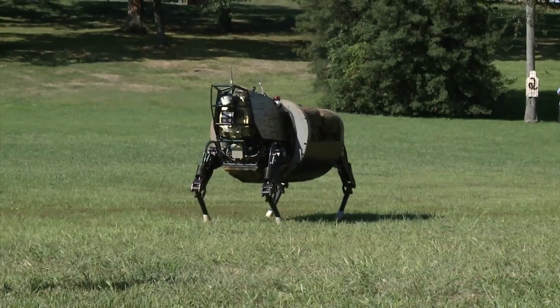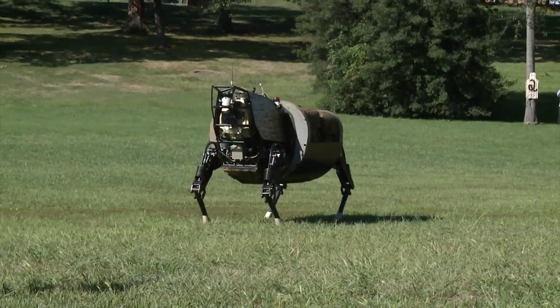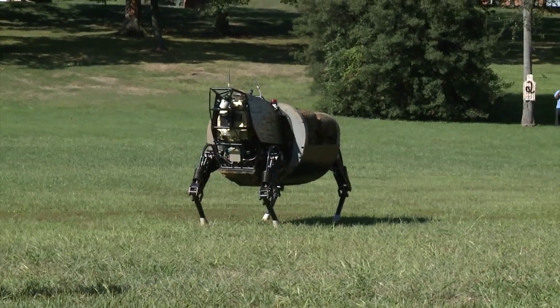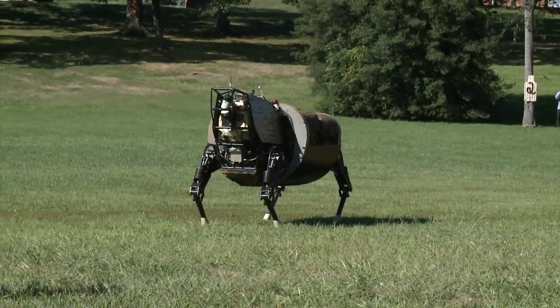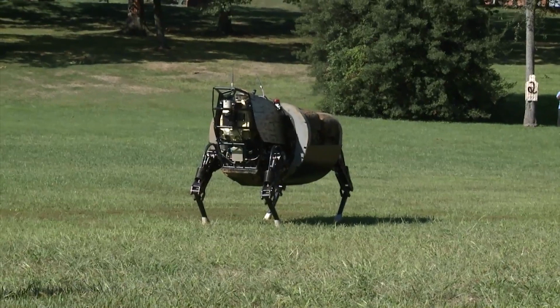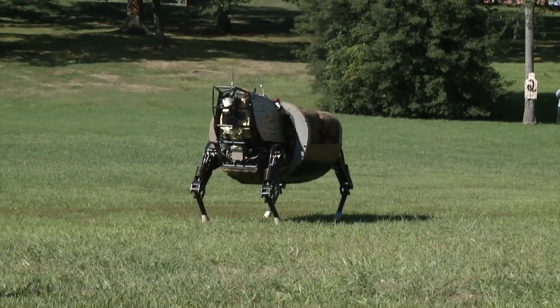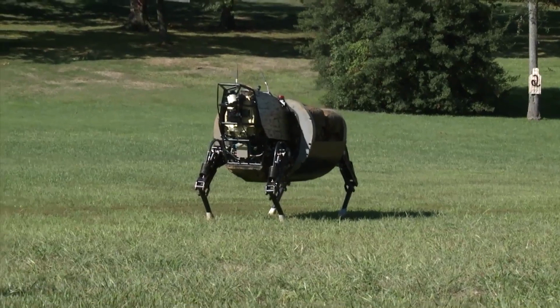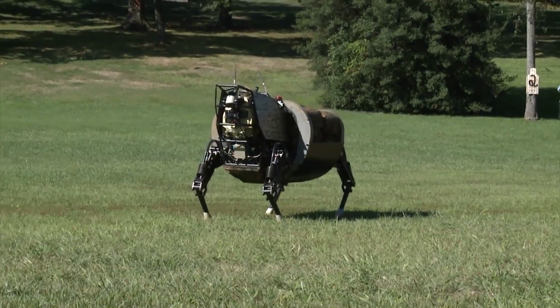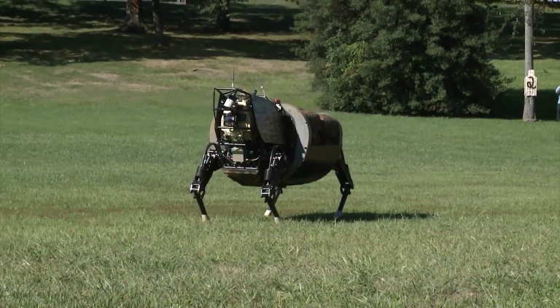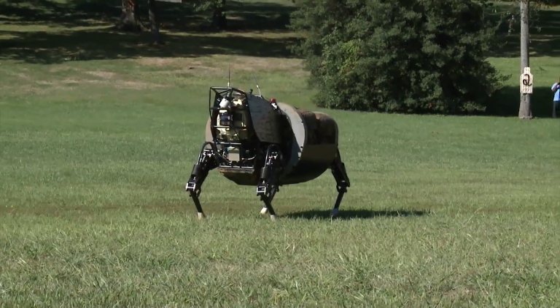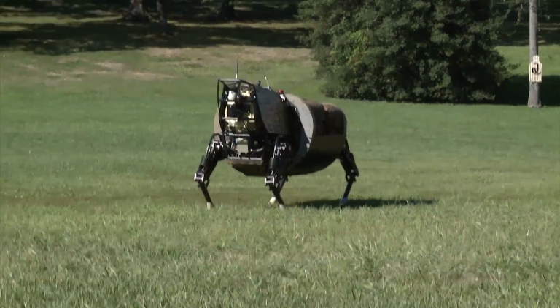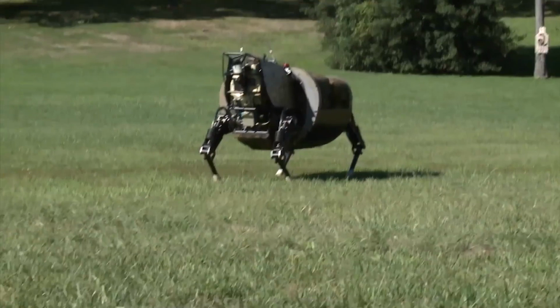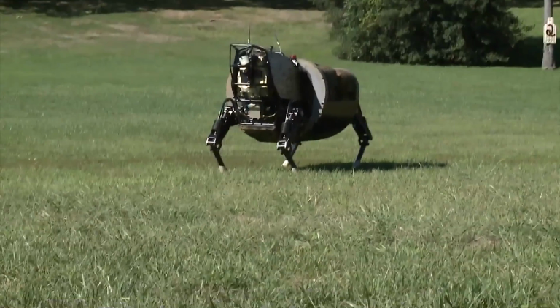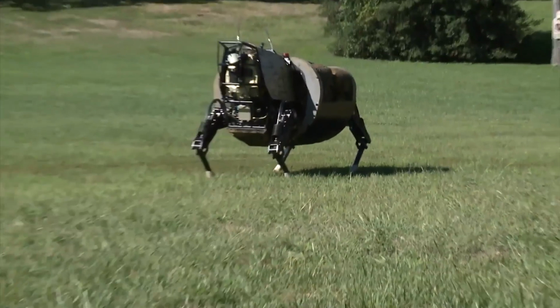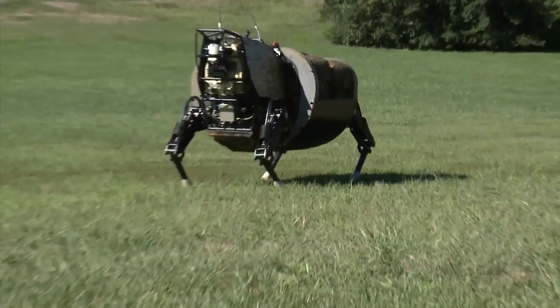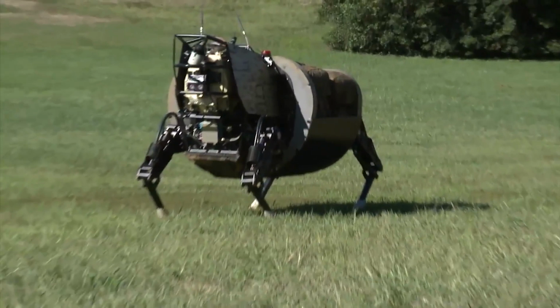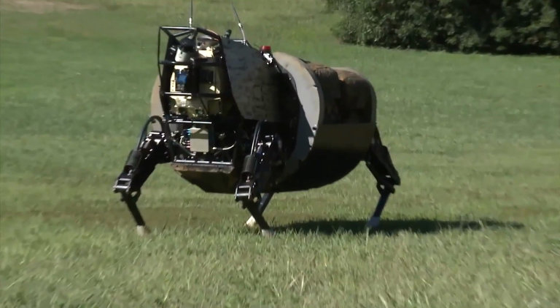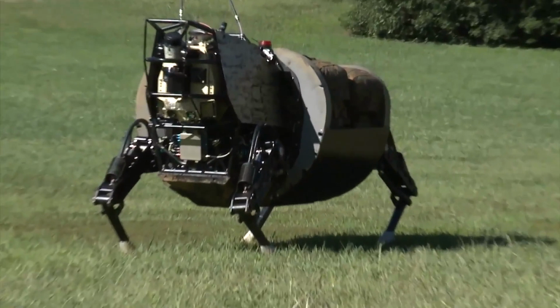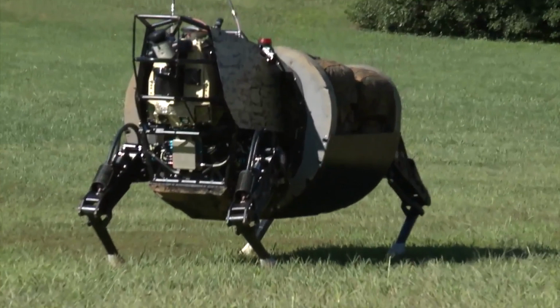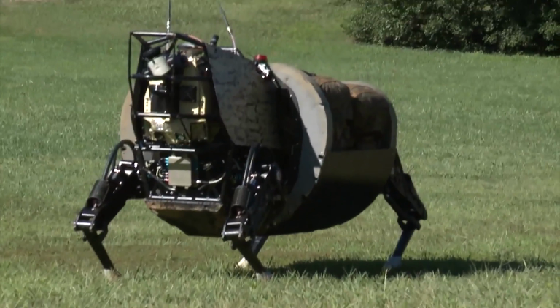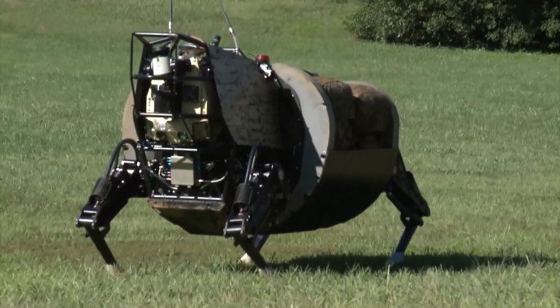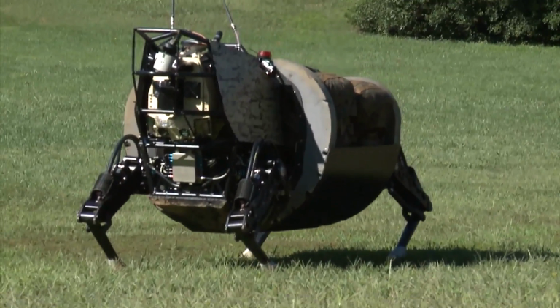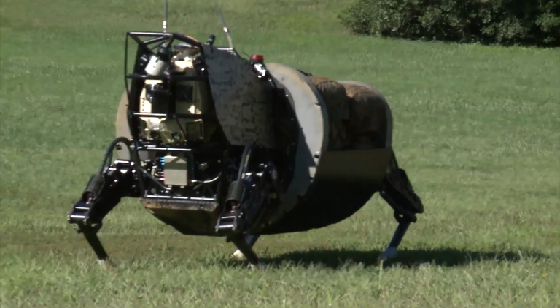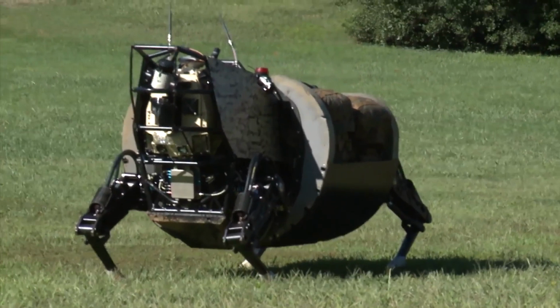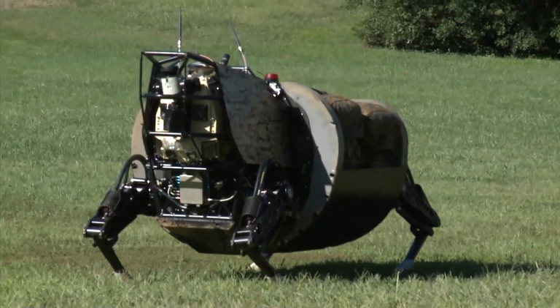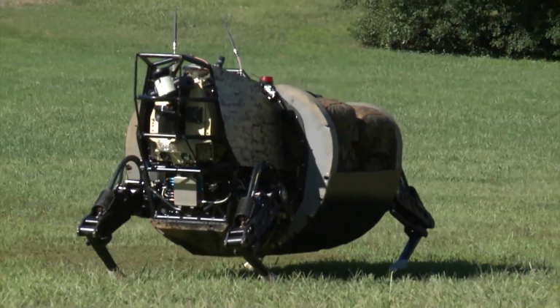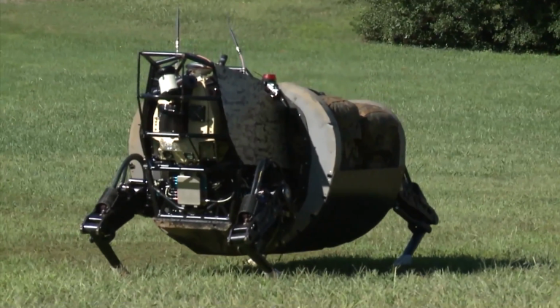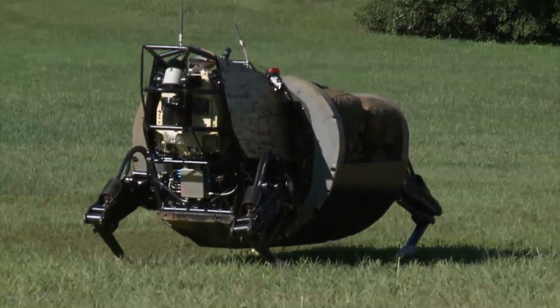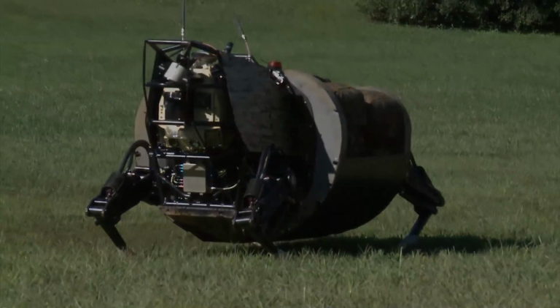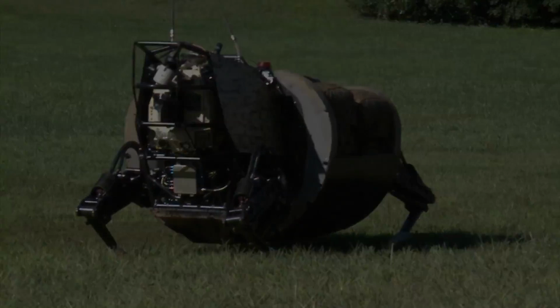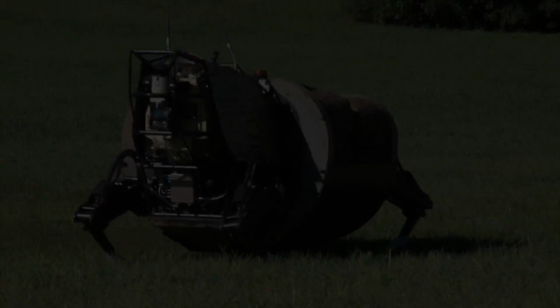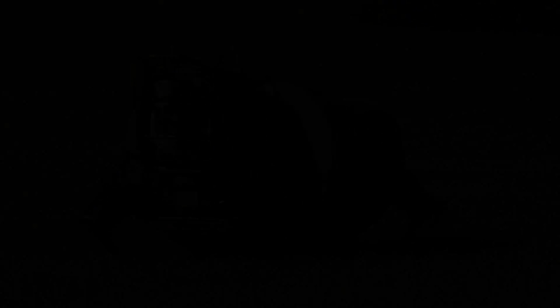Corporal Christopher Baines, reporting from Joint Base Meyer Henderson Hall, Virginia.